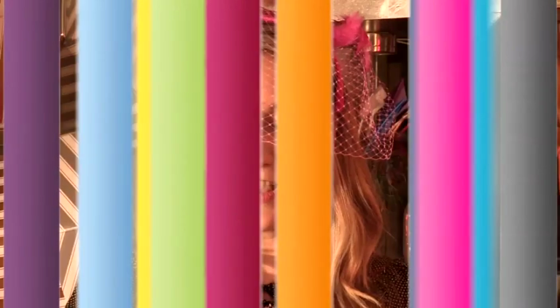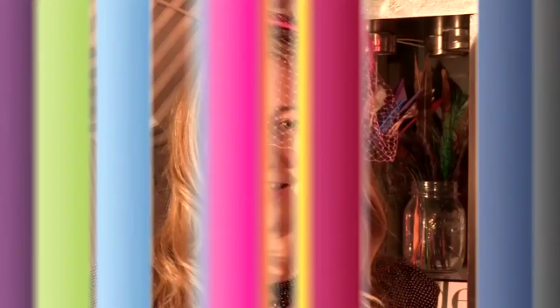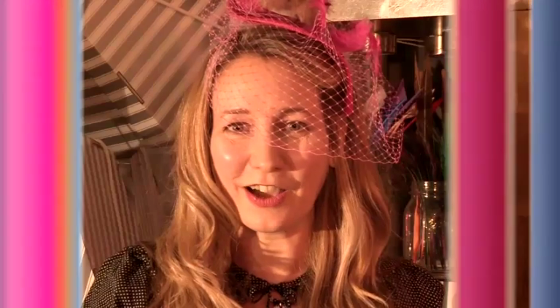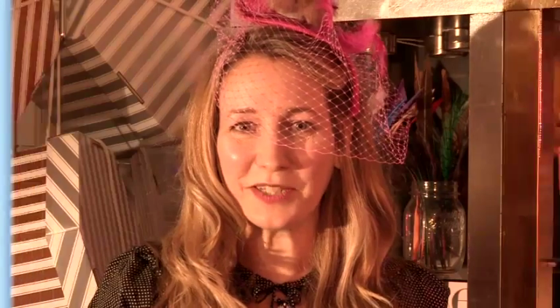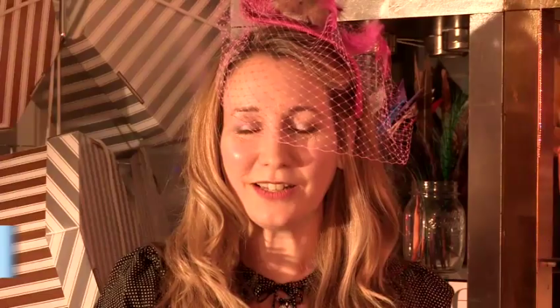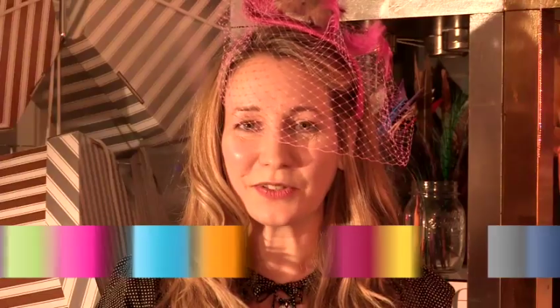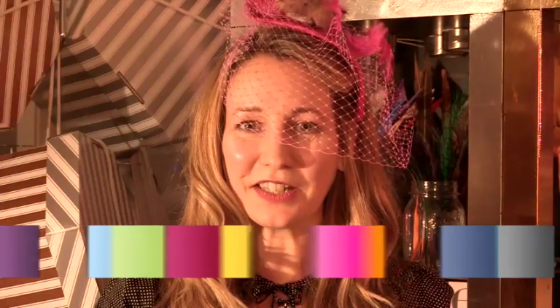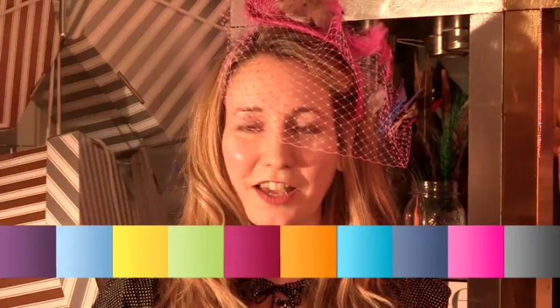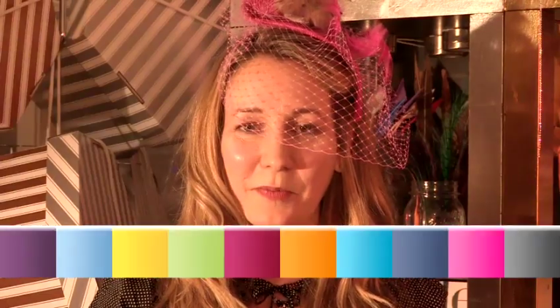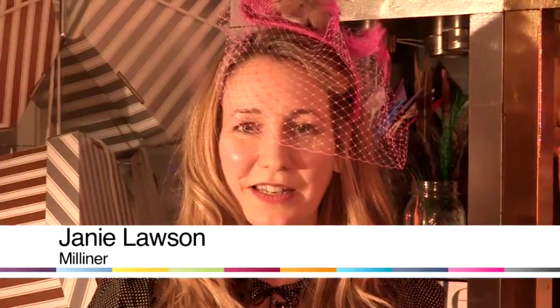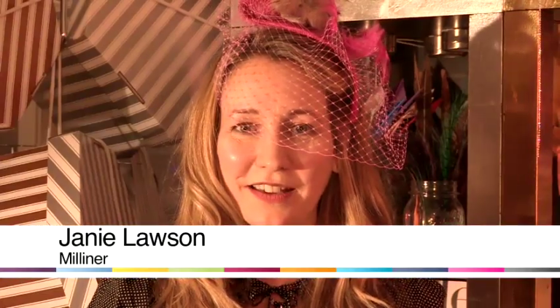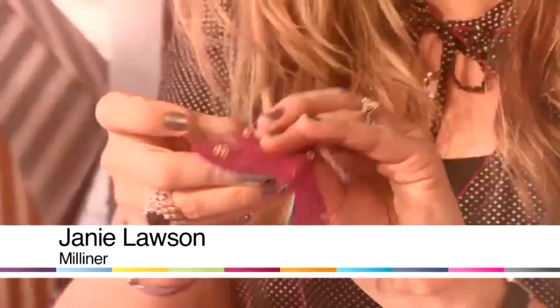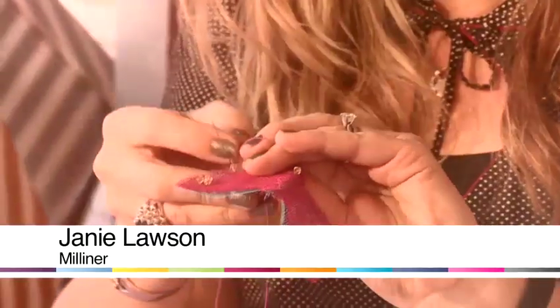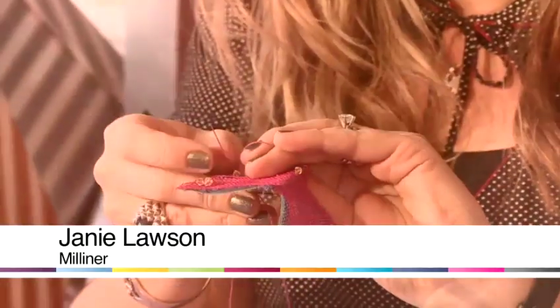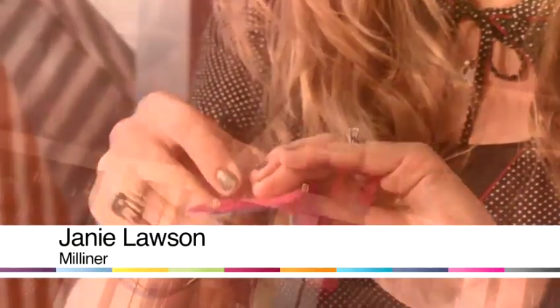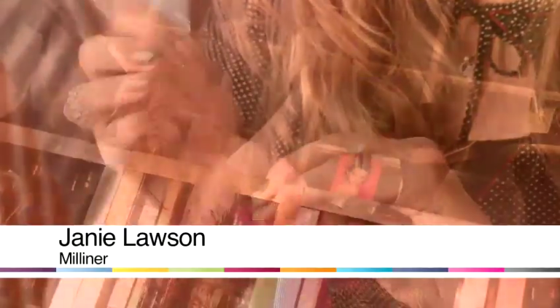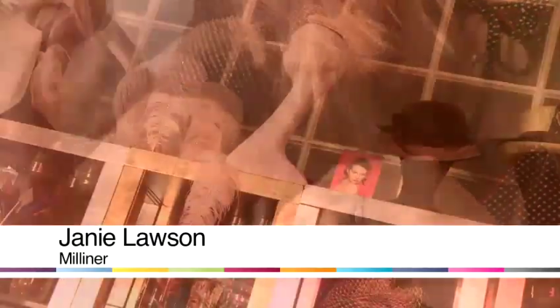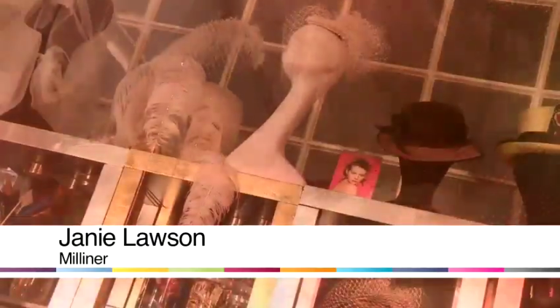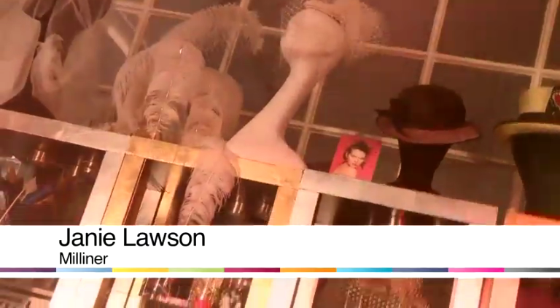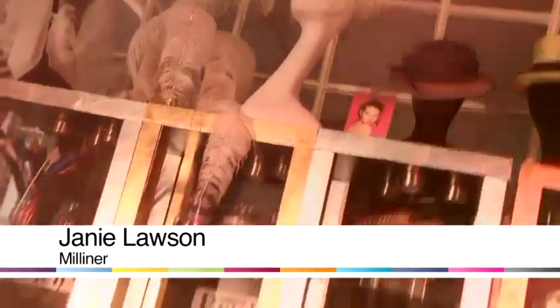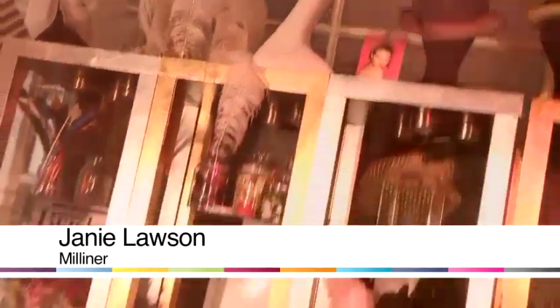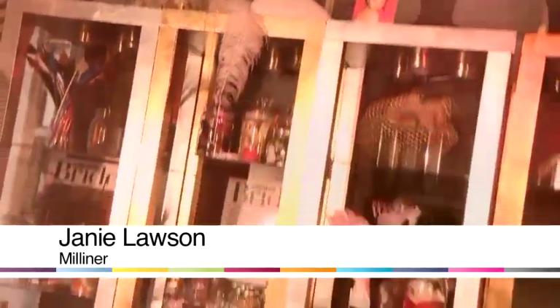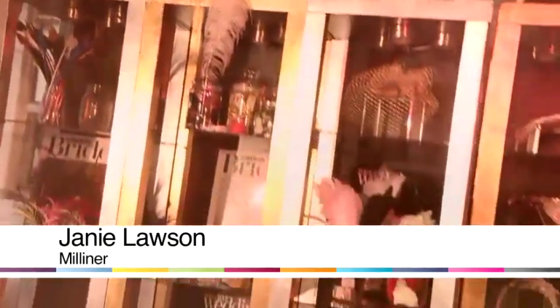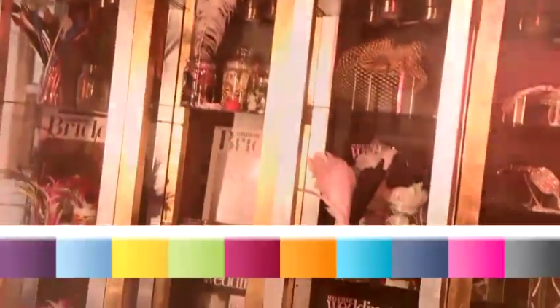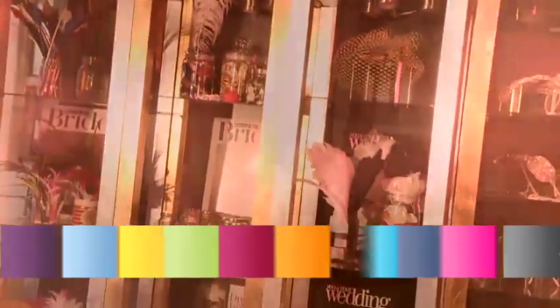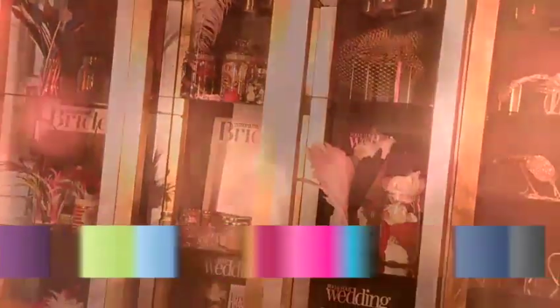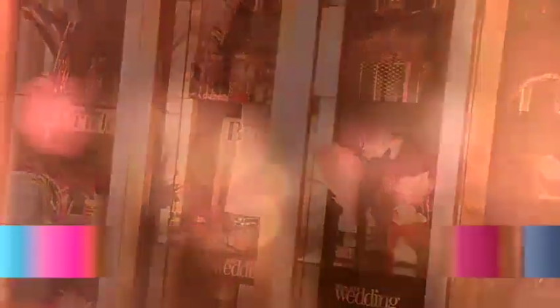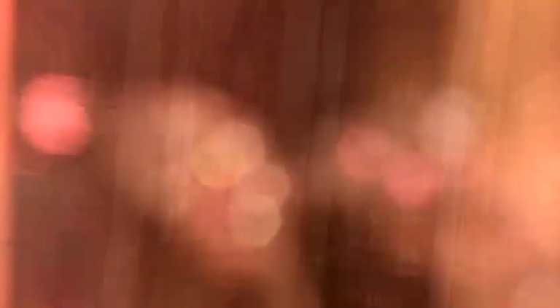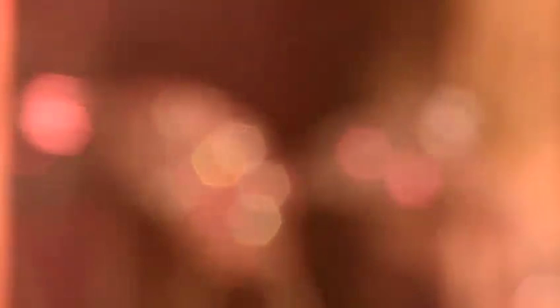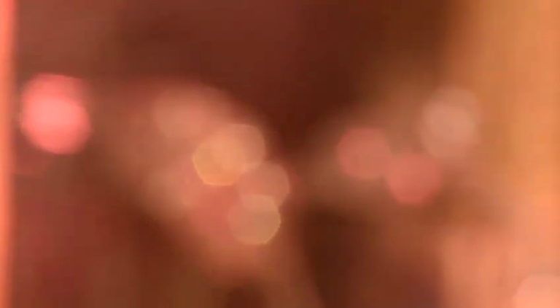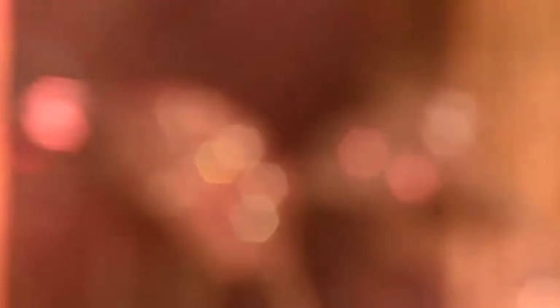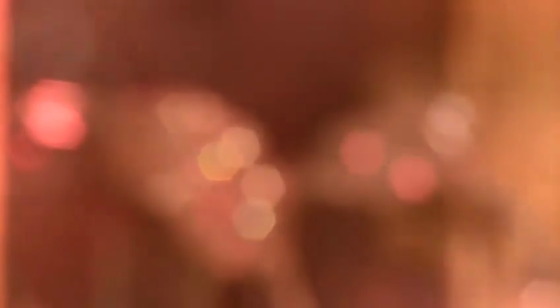Hi, I'm Janie Lawson and I'm a milliner. I run the Glam Hatters Tea Parties. Today I'm going to be showing you how to make hair accessories.